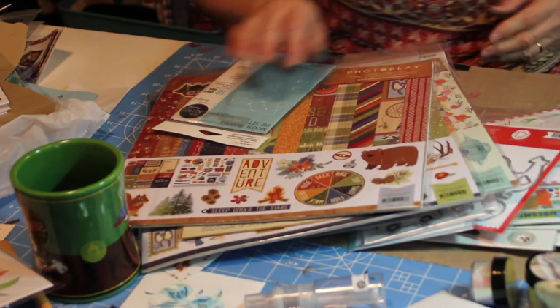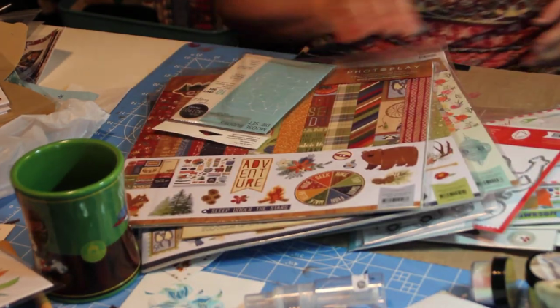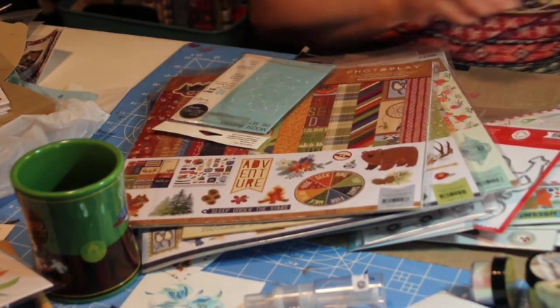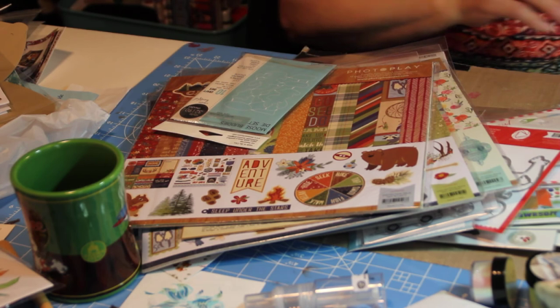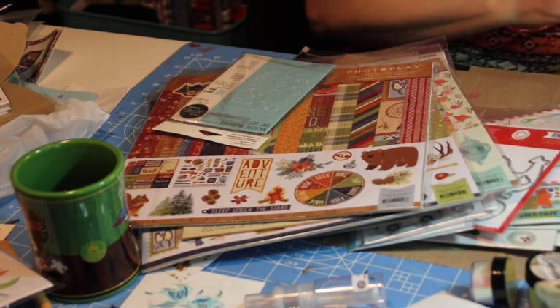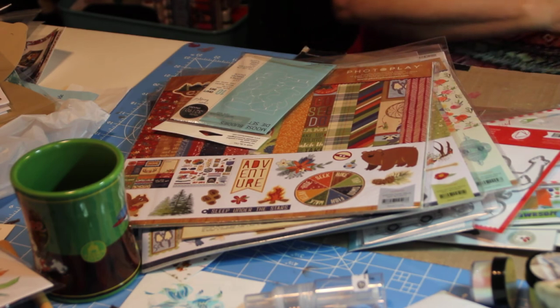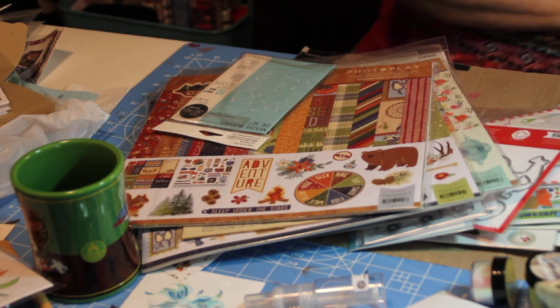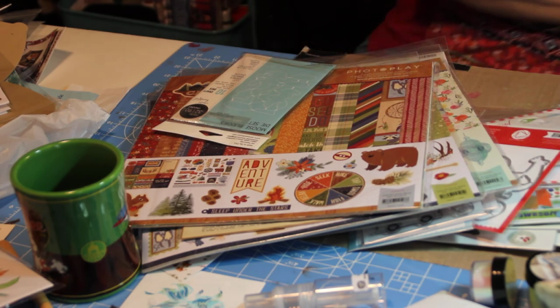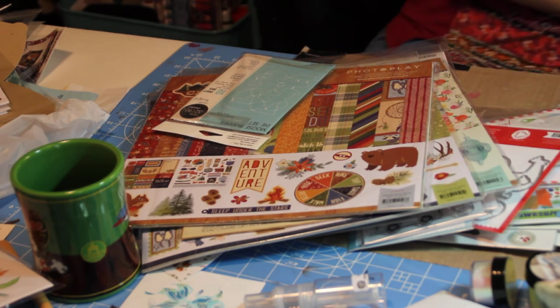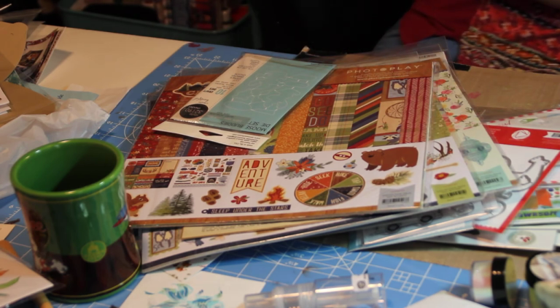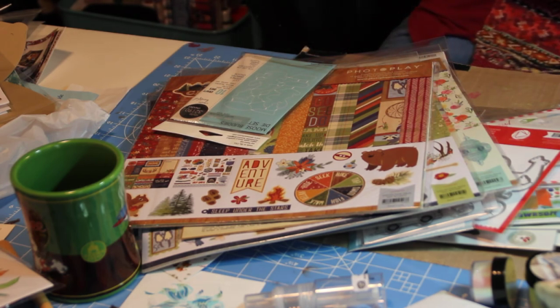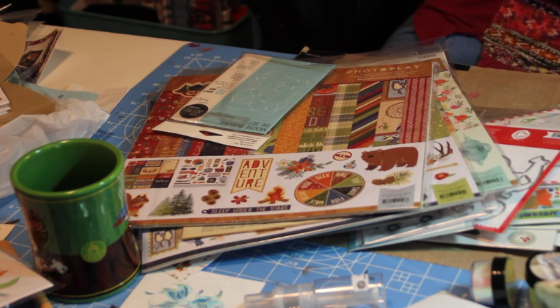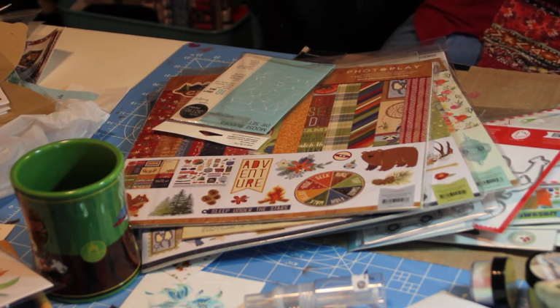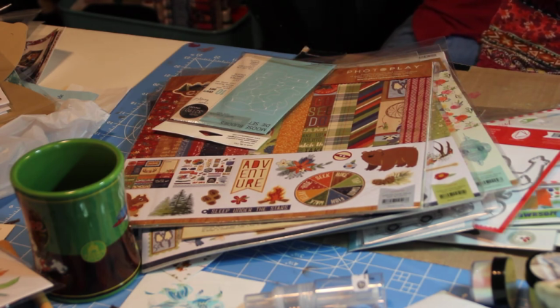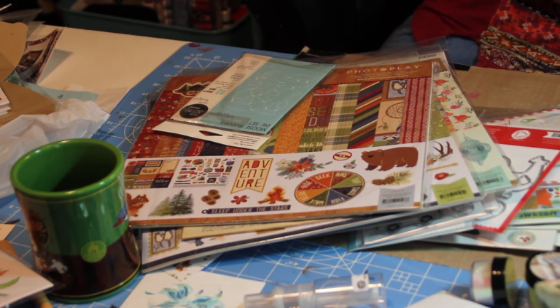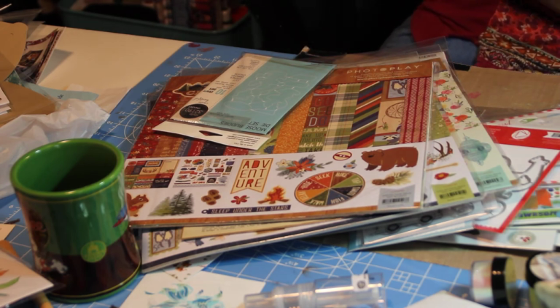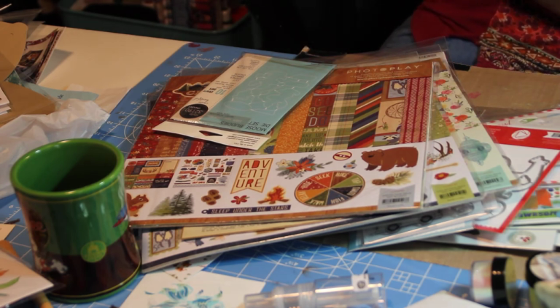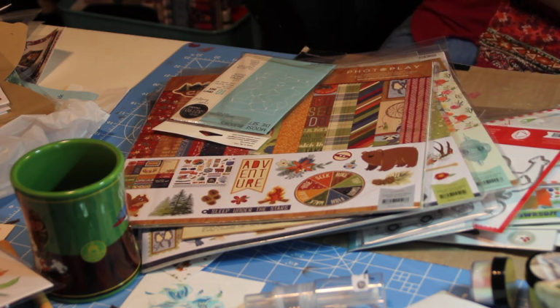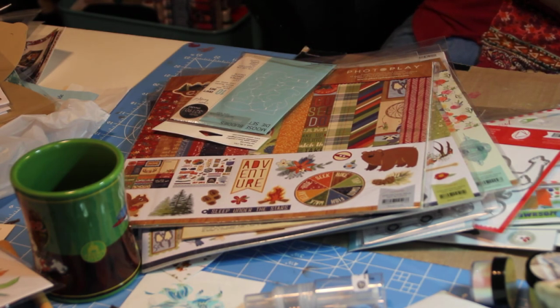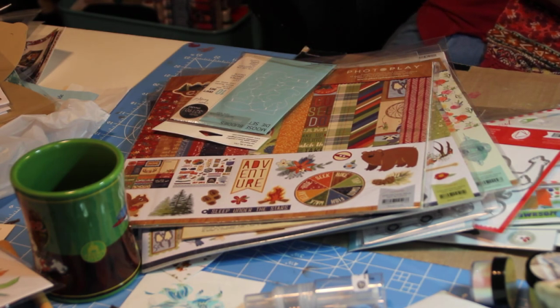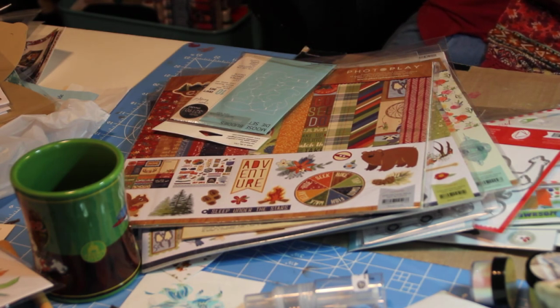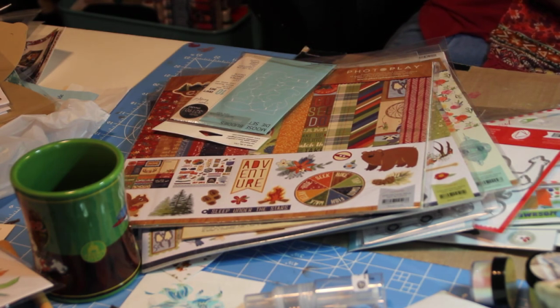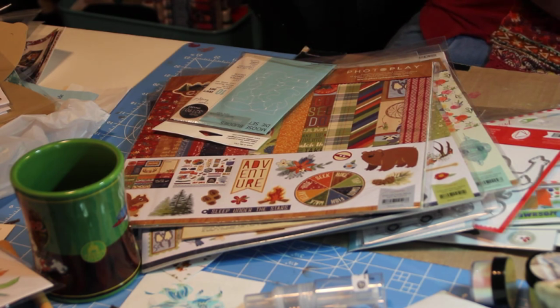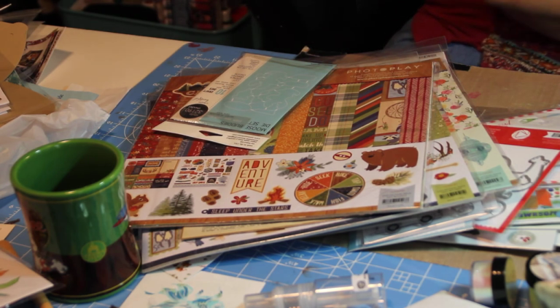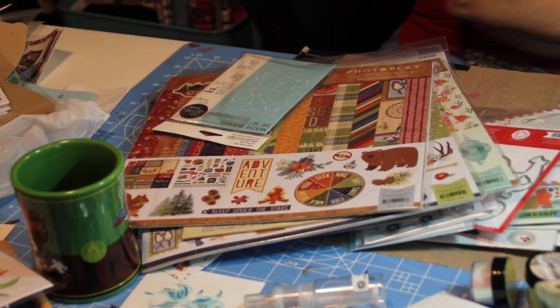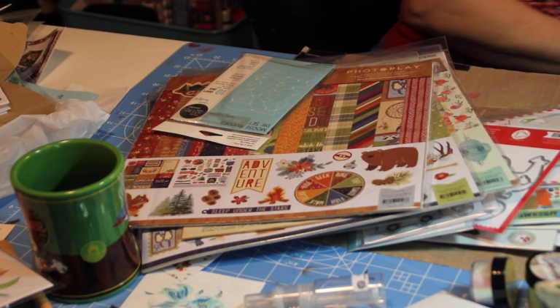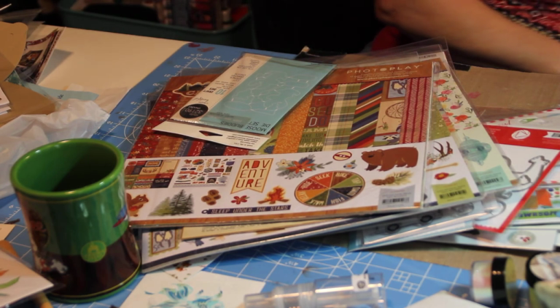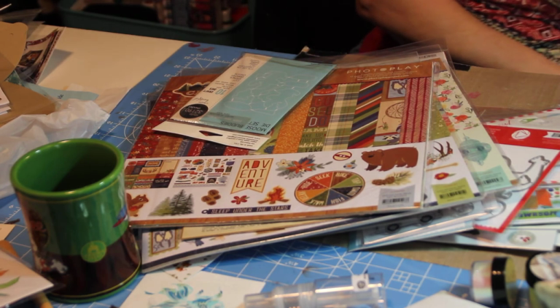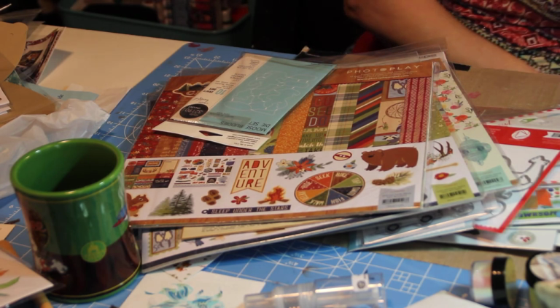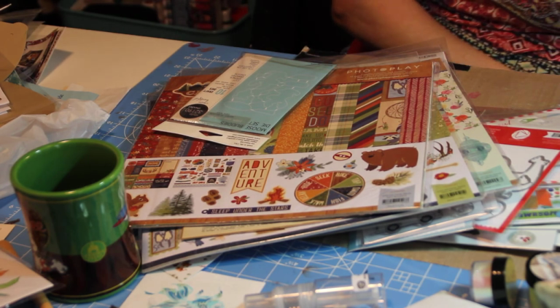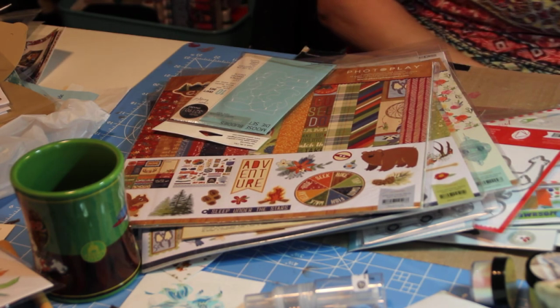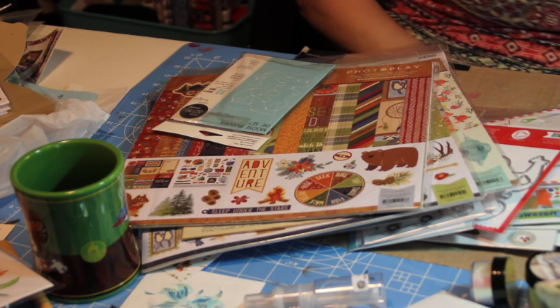I think that is all of my haul. It should be.